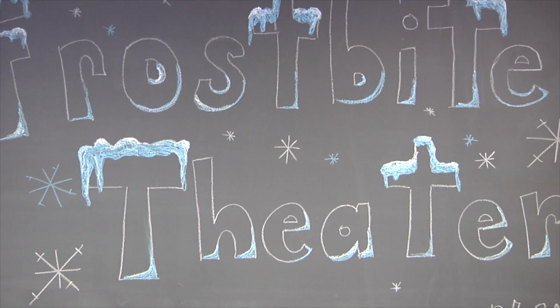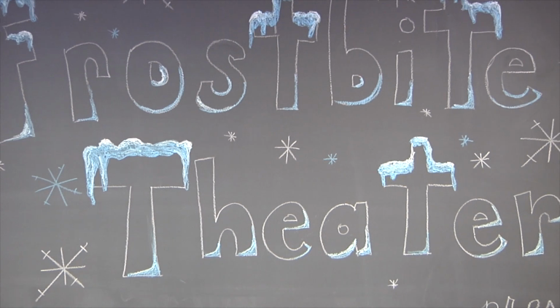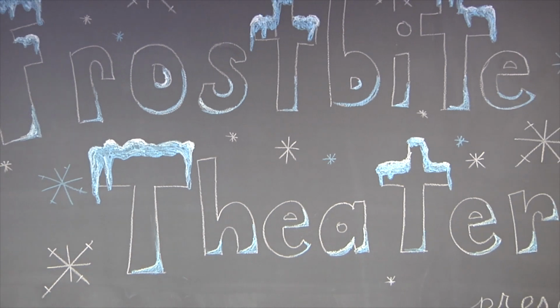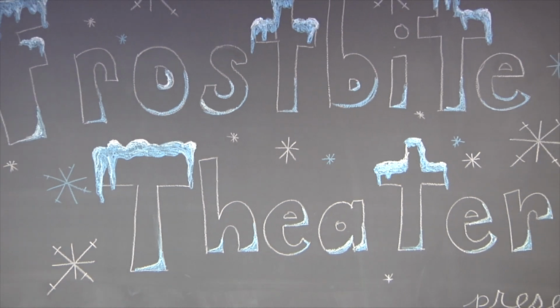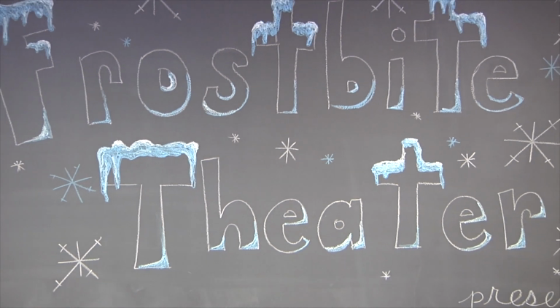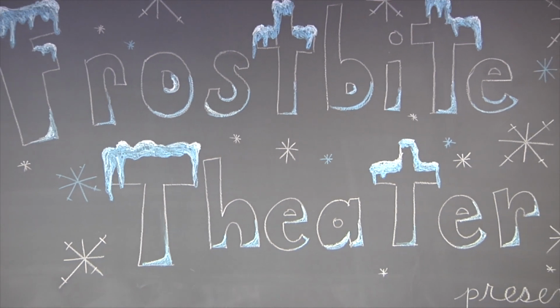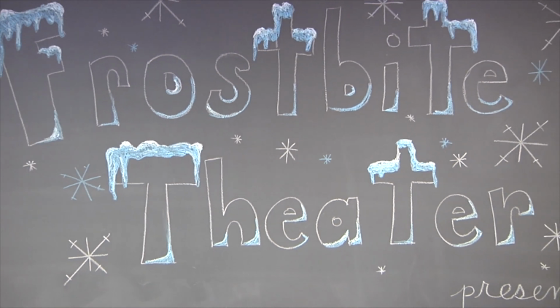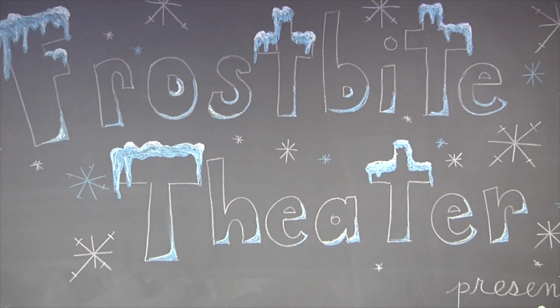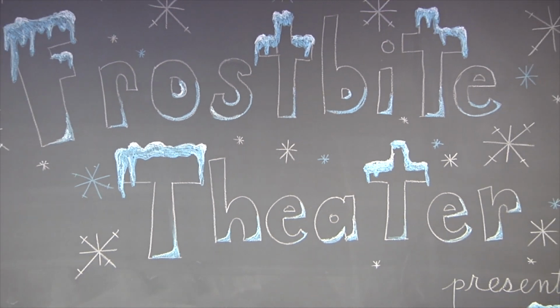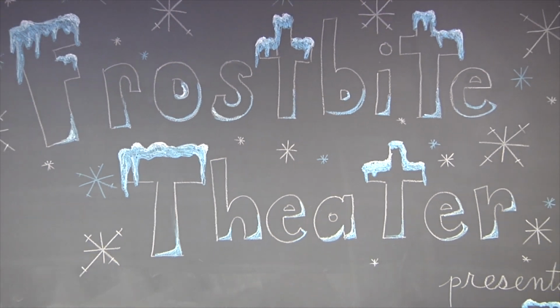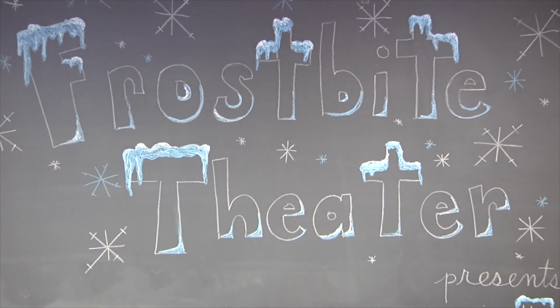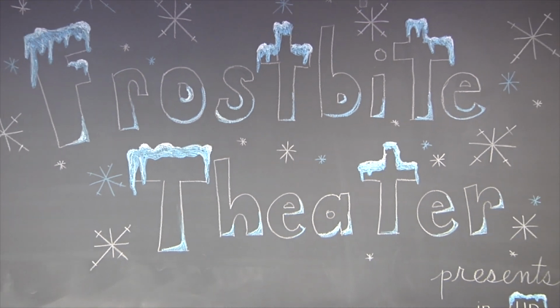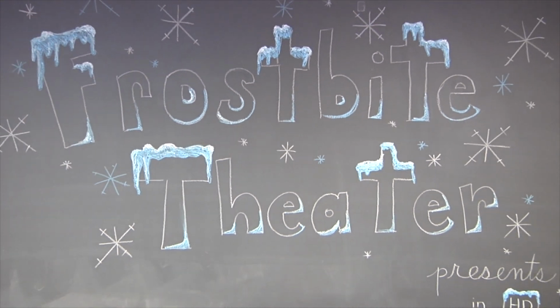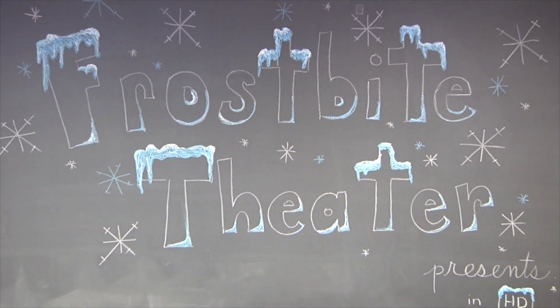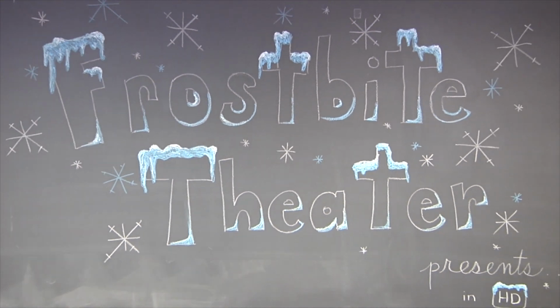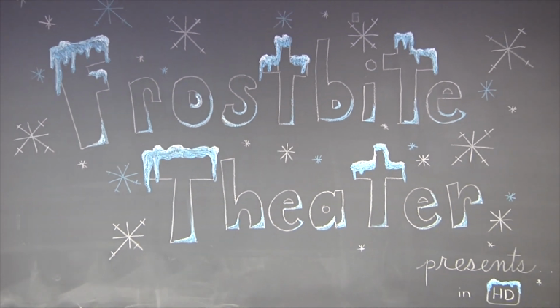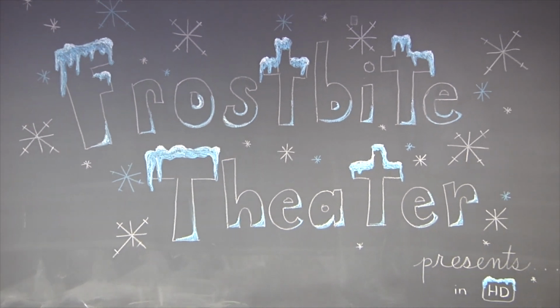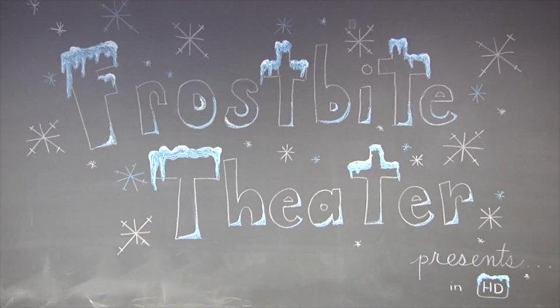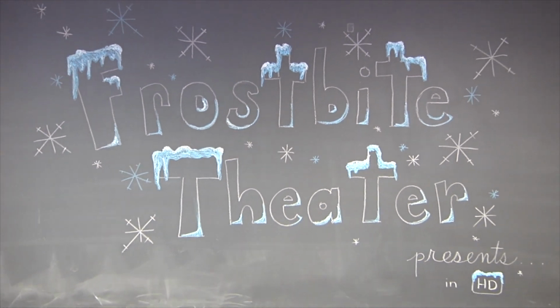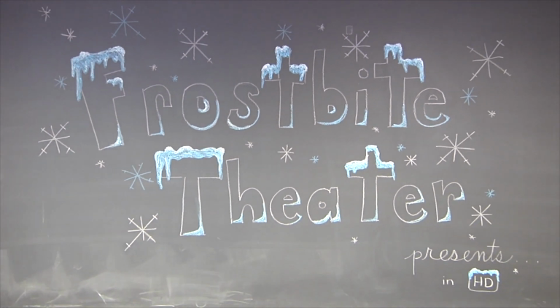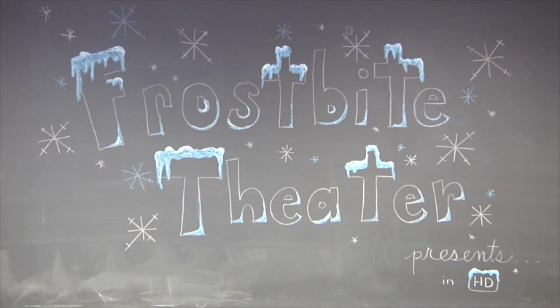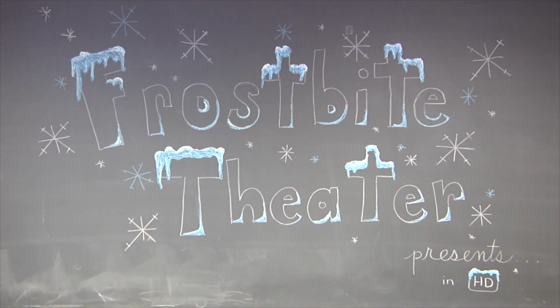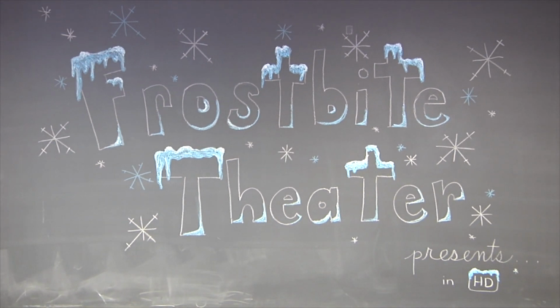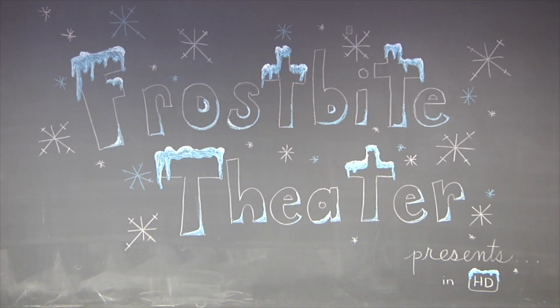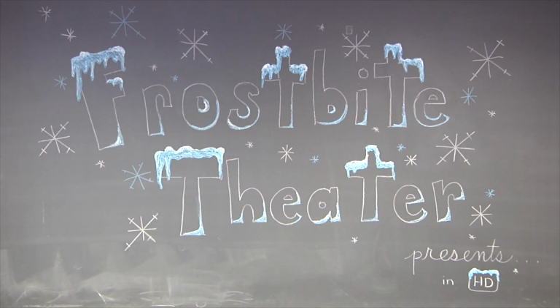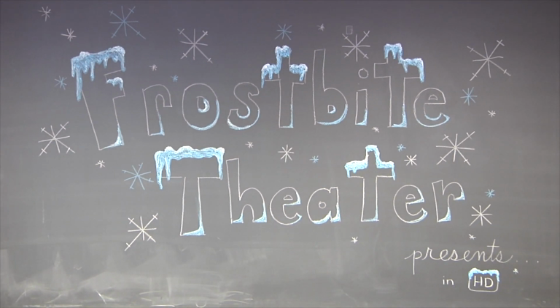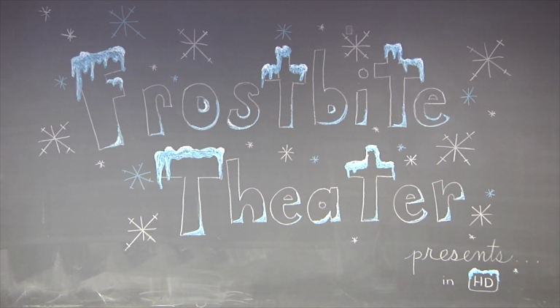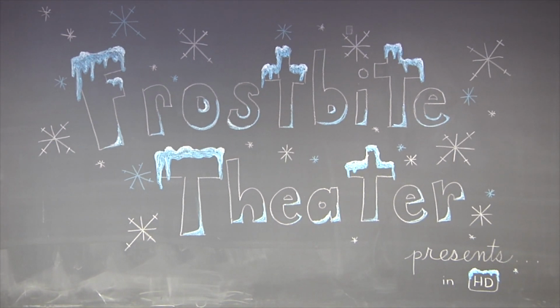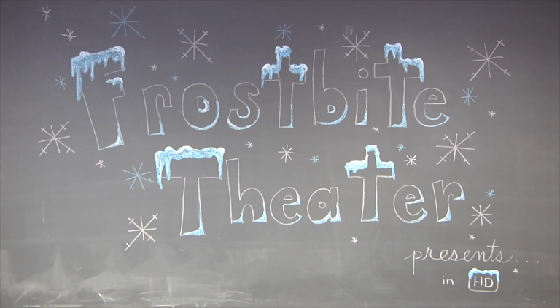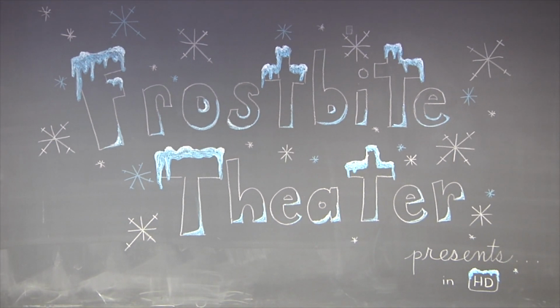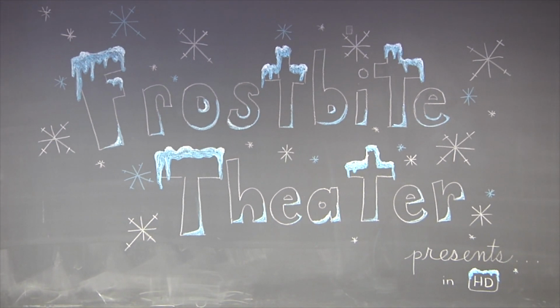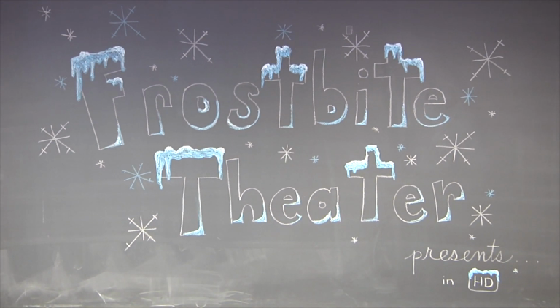Frostbite Theater presents Cold Cuts. No Baloney. Just Science!